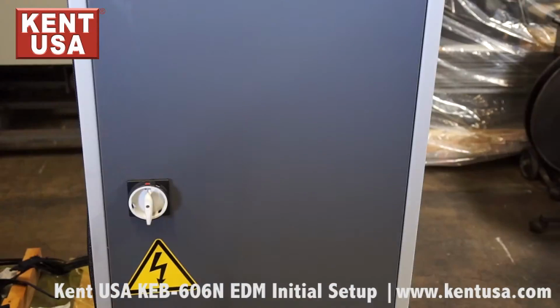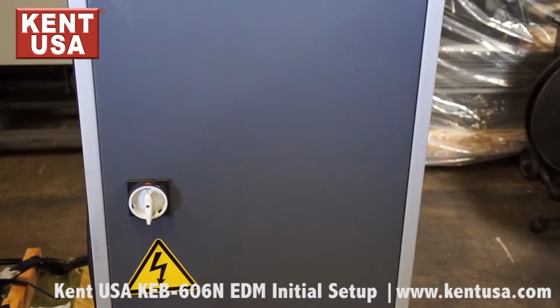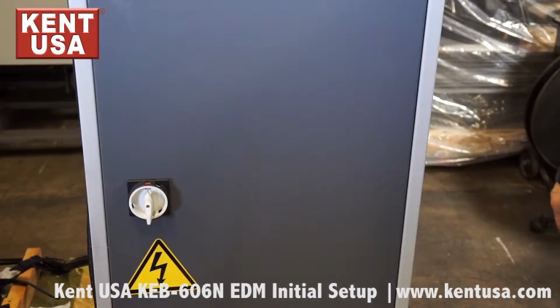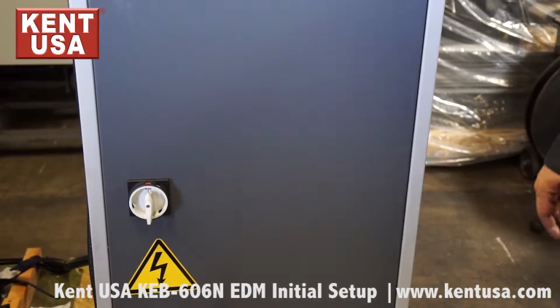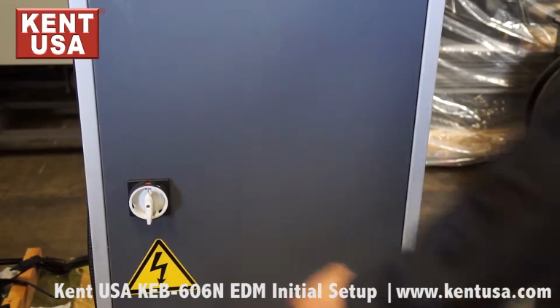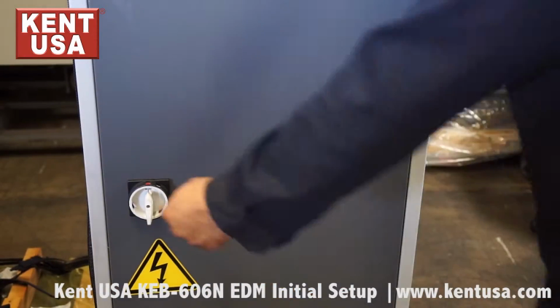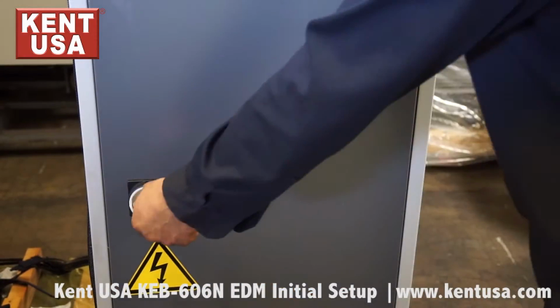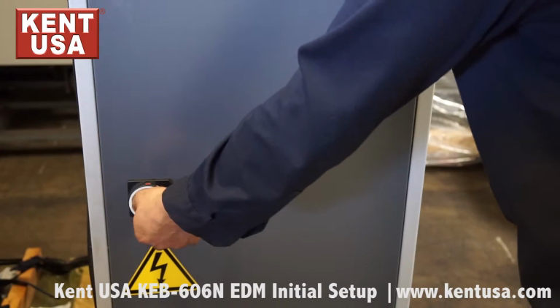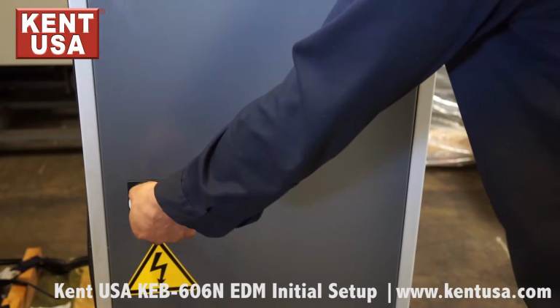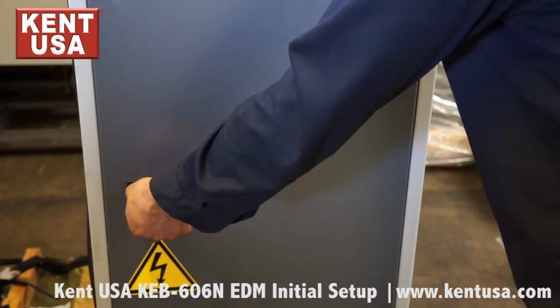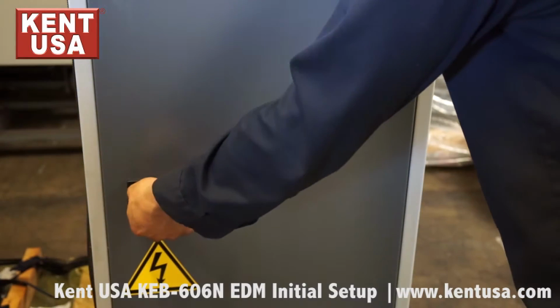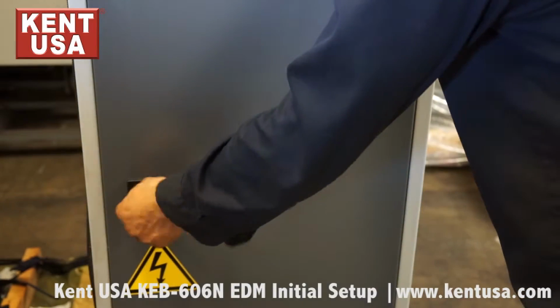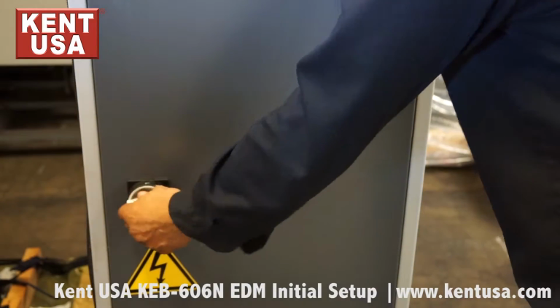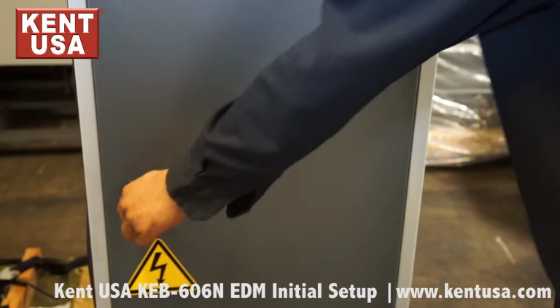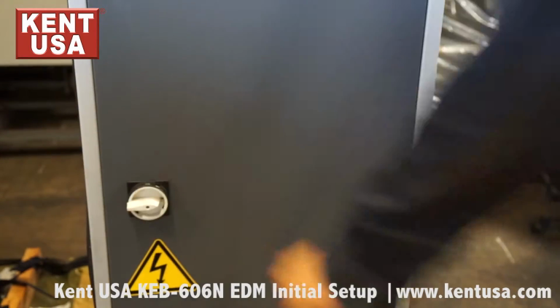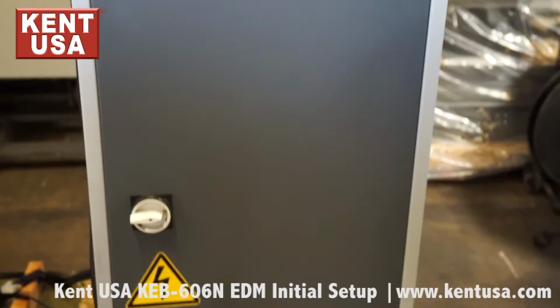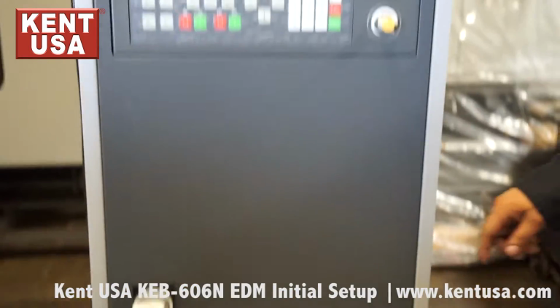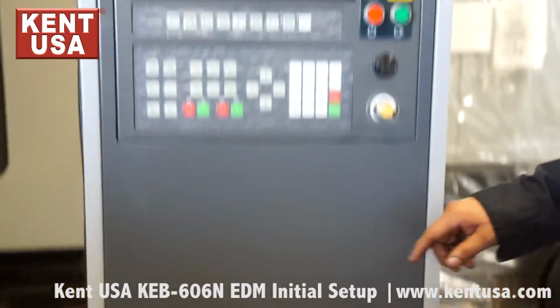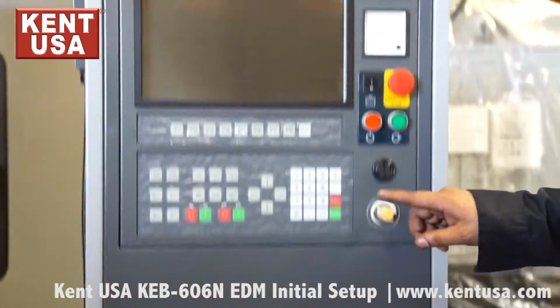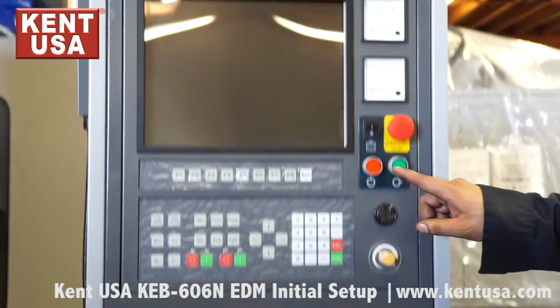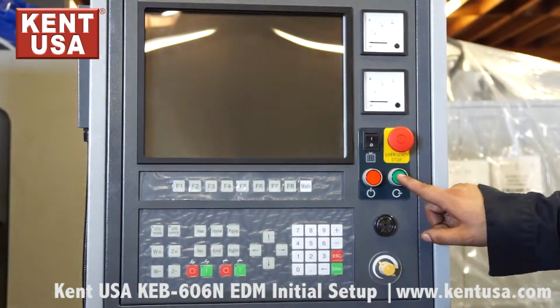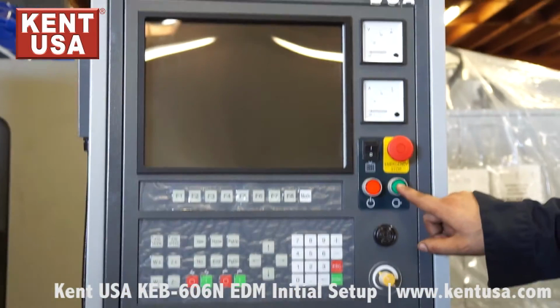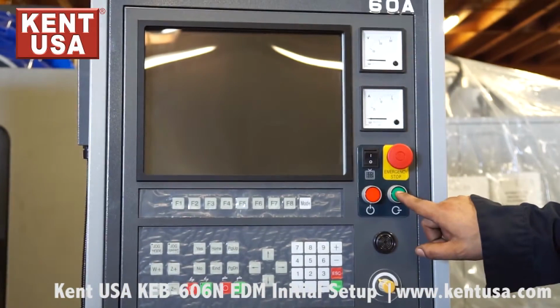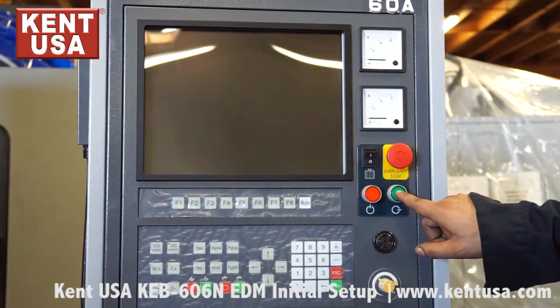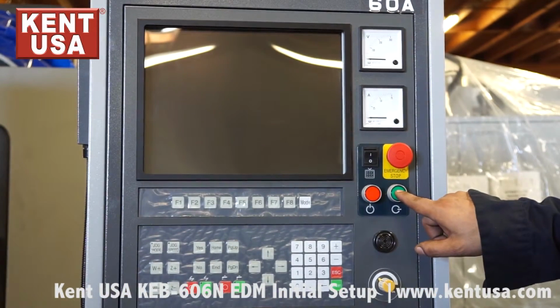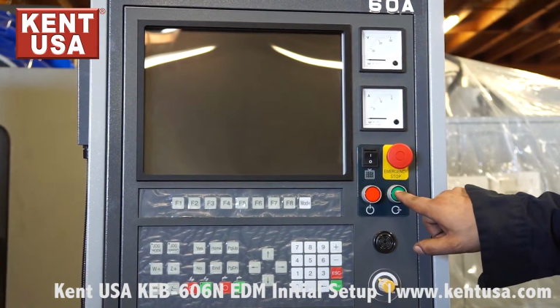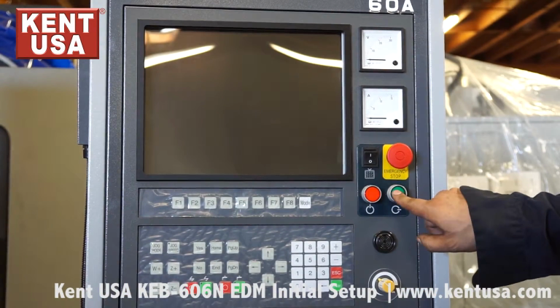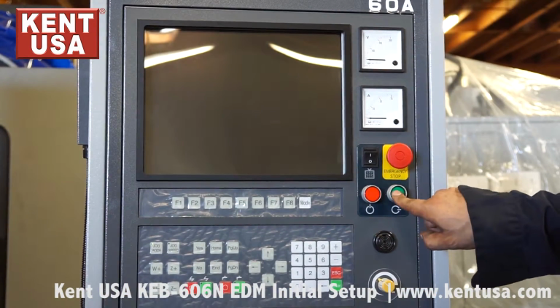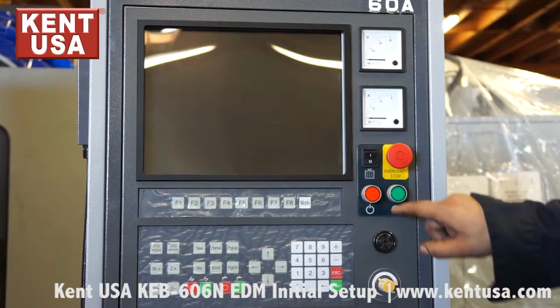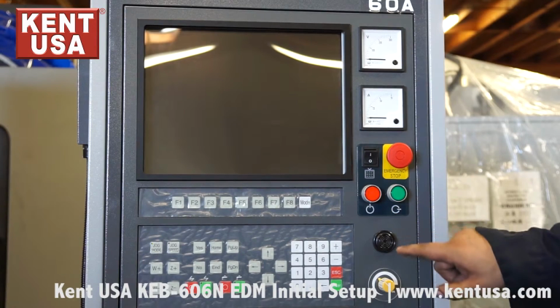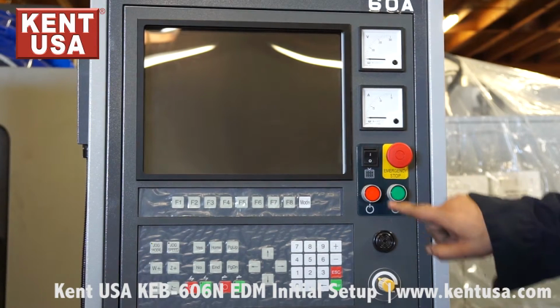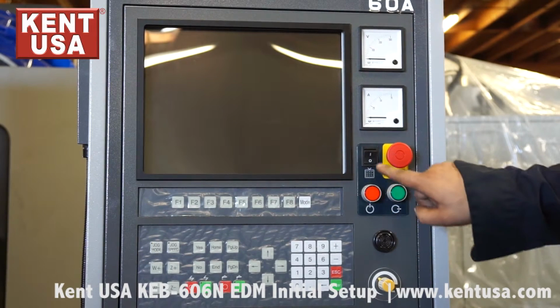We turn on the machine by switching on the main power, pressing the green power button, and powering on the monitor.